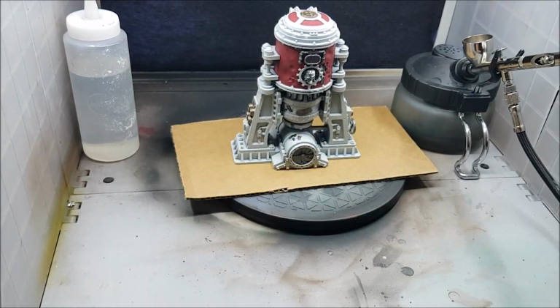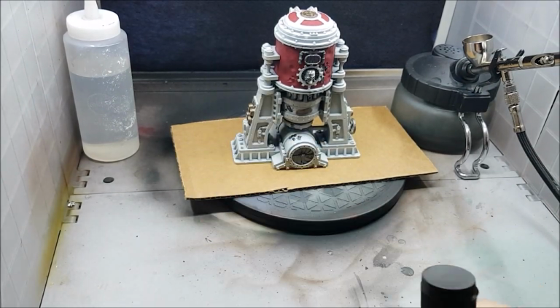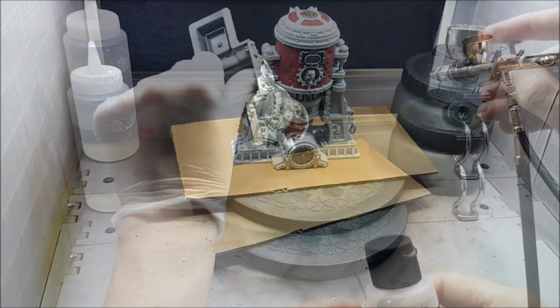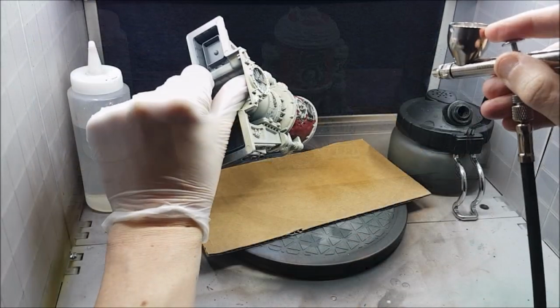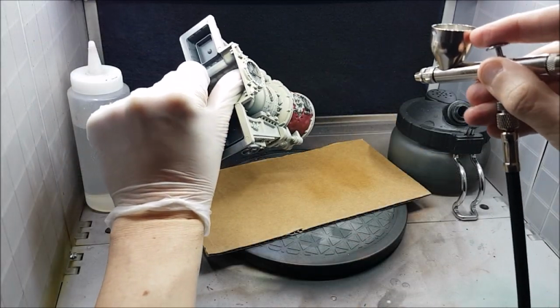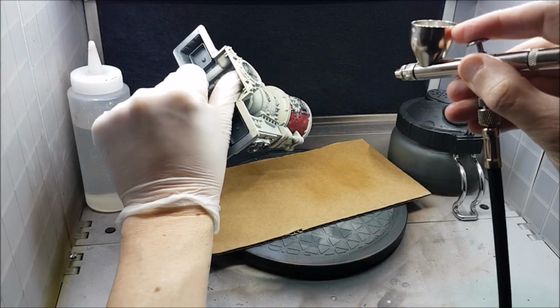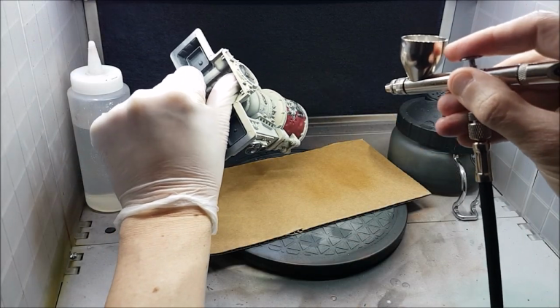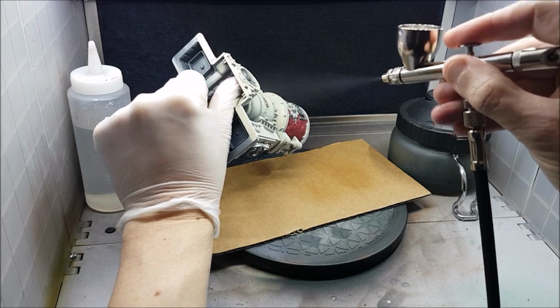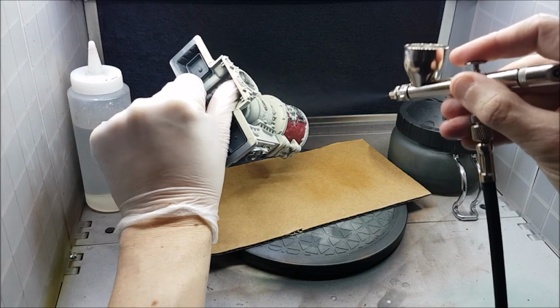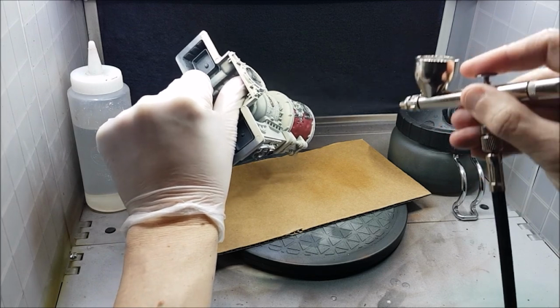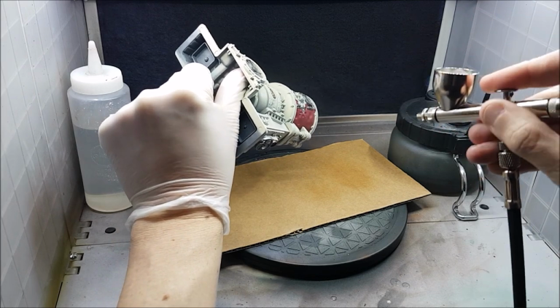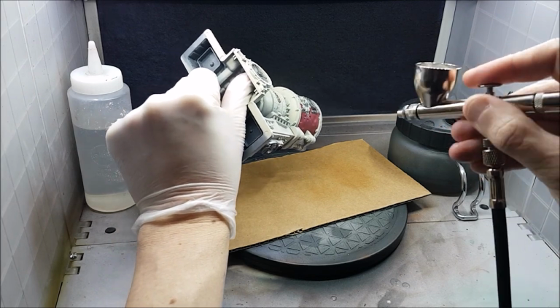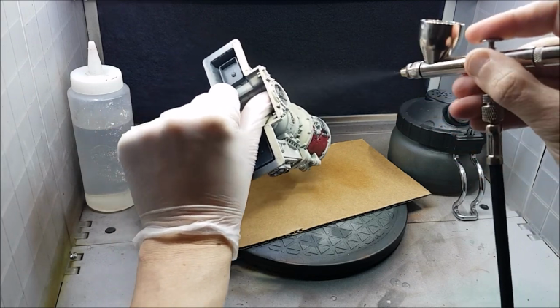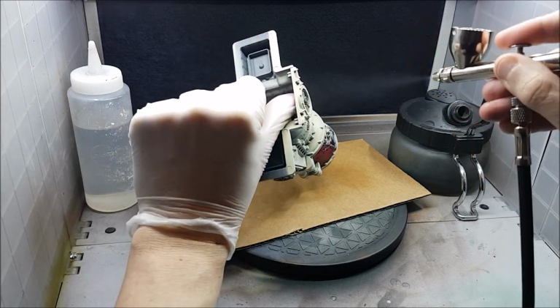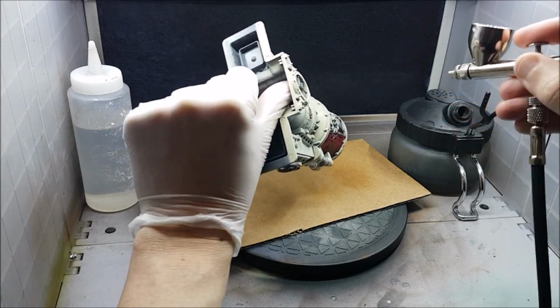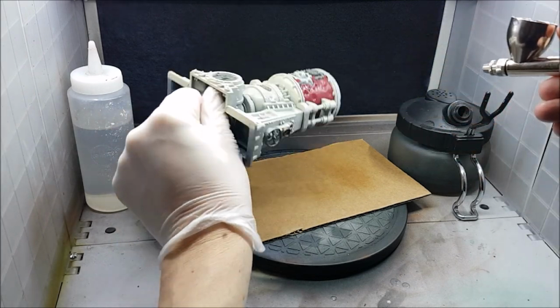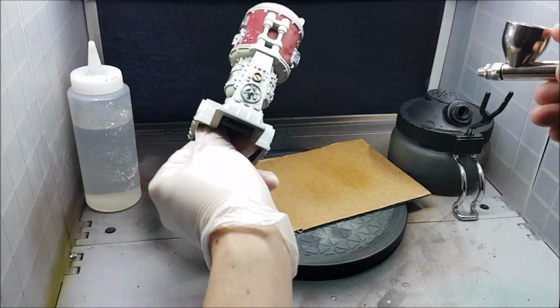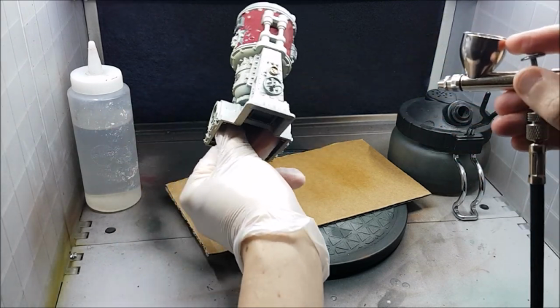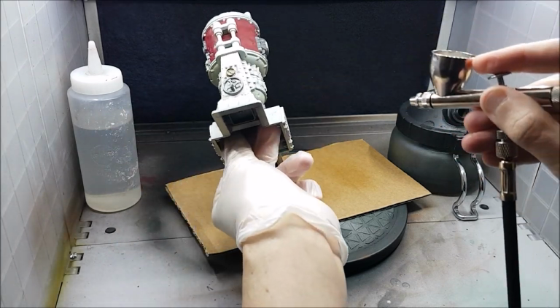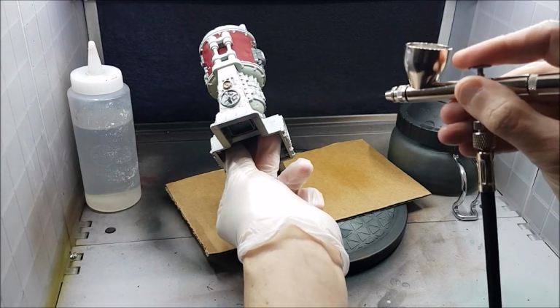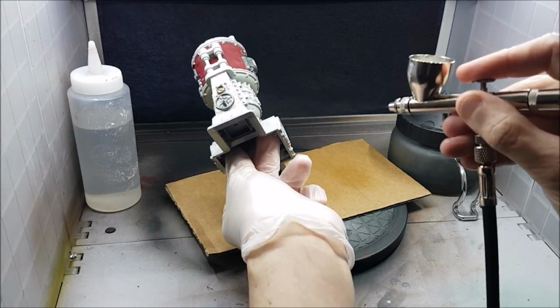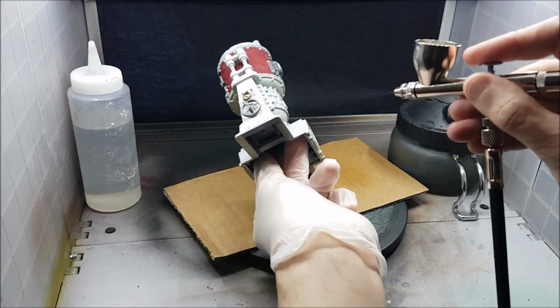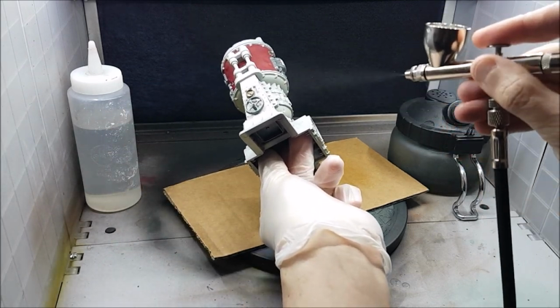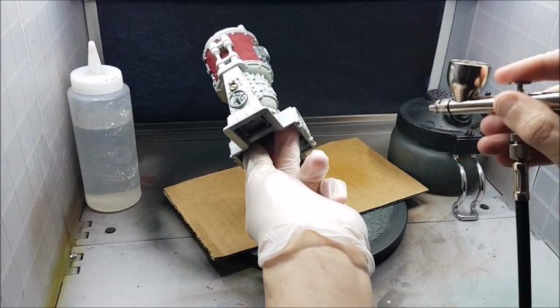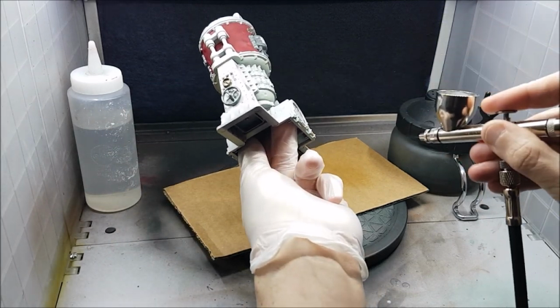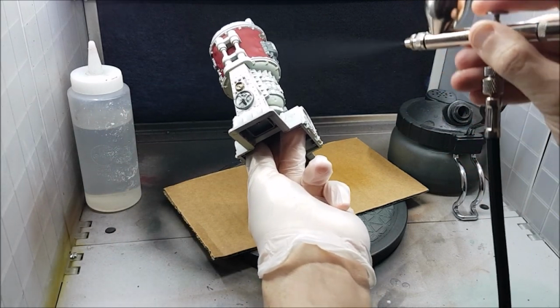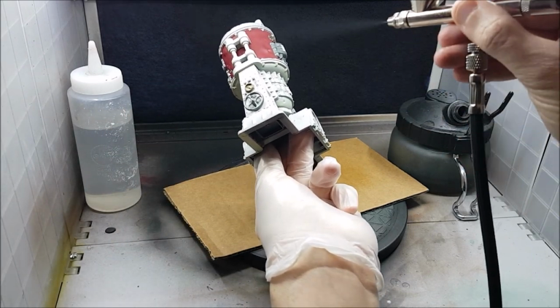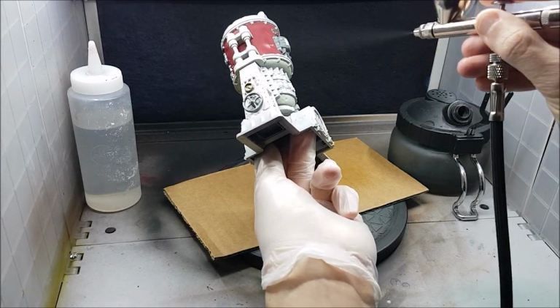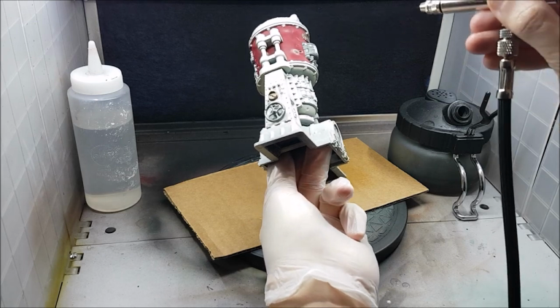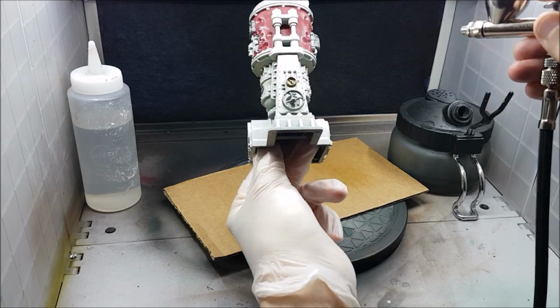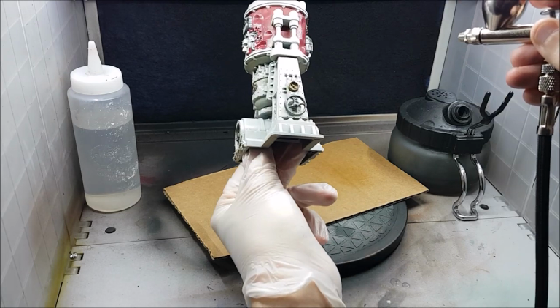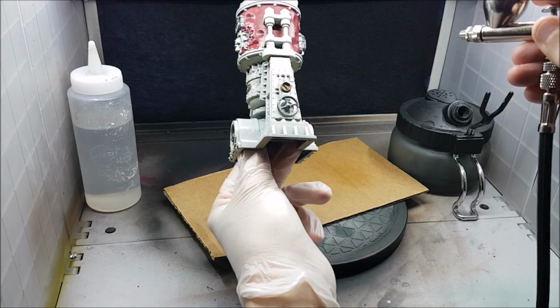That's all the base colors on, and now I want to do a custom wash over everything. Before I do that, I'm going to spray all of the terrain with a gloss varnish — you don't need an airbrush for this, a rattle can gloss varnish will work perfectly fine.